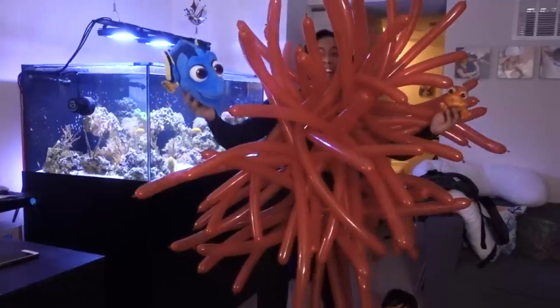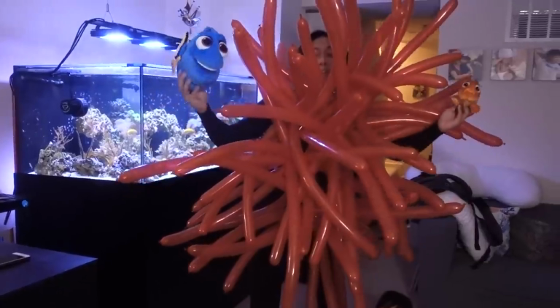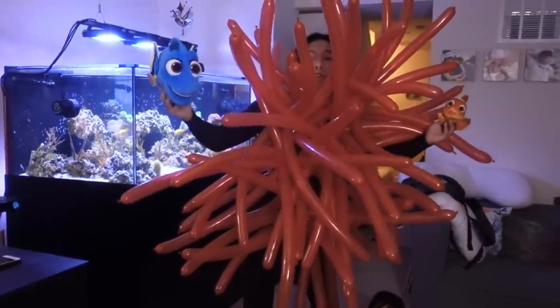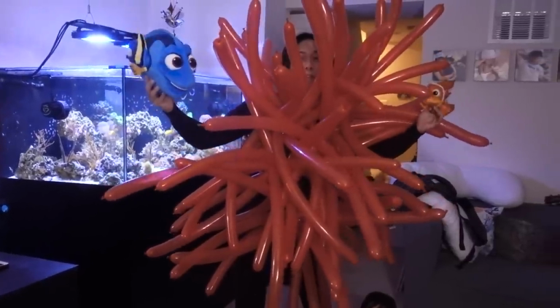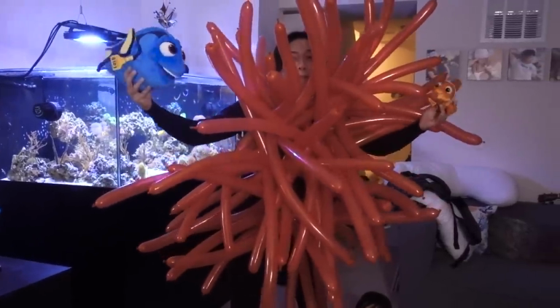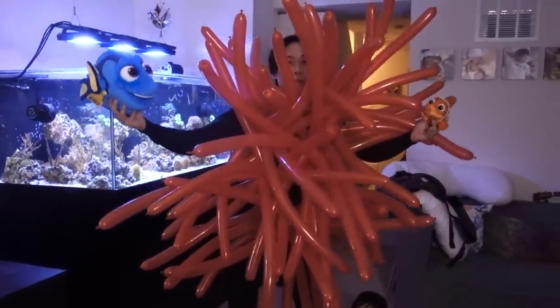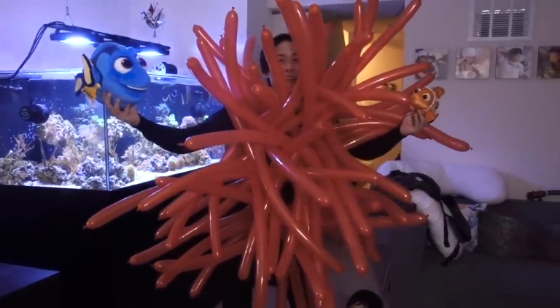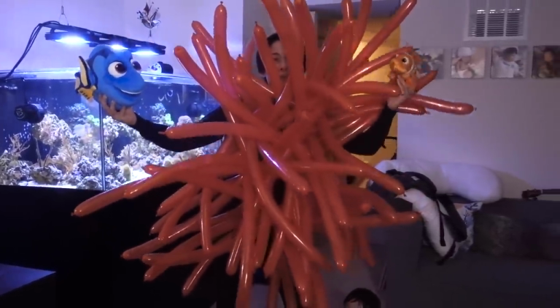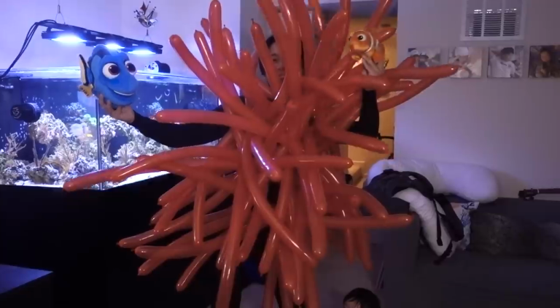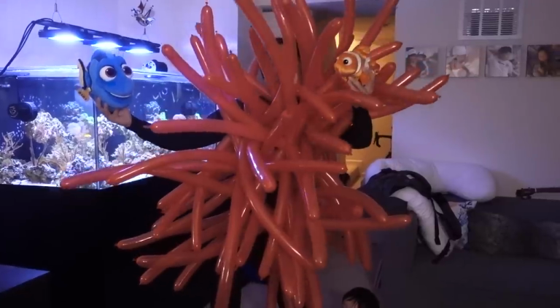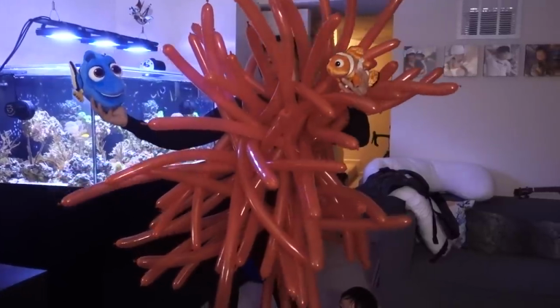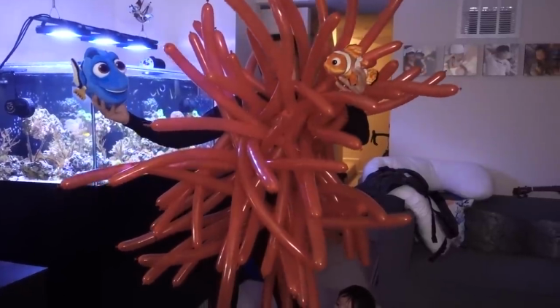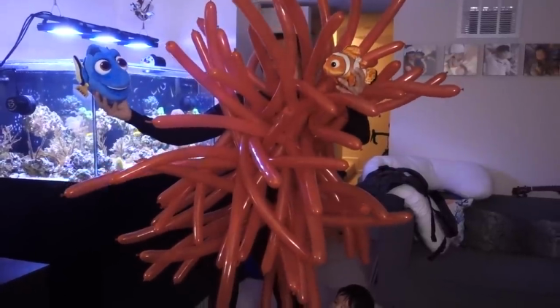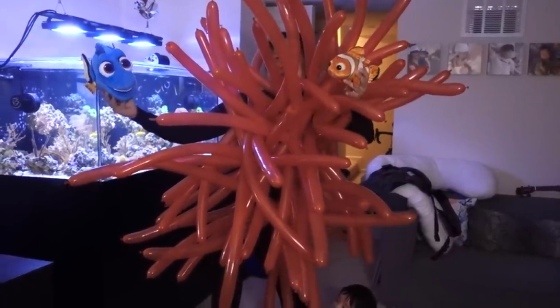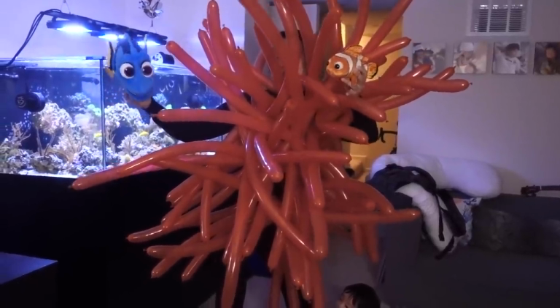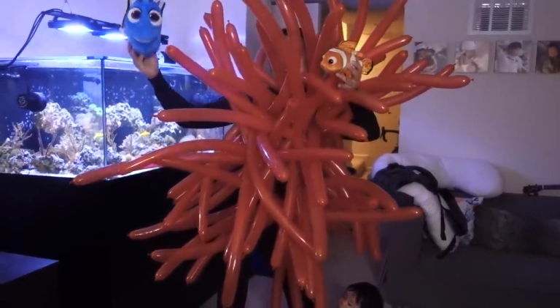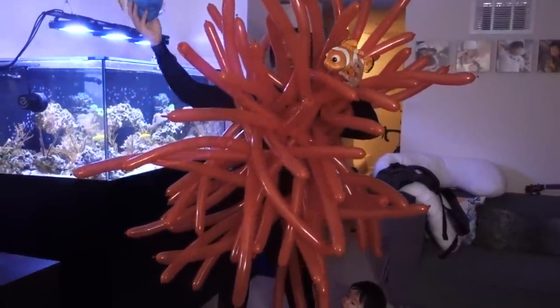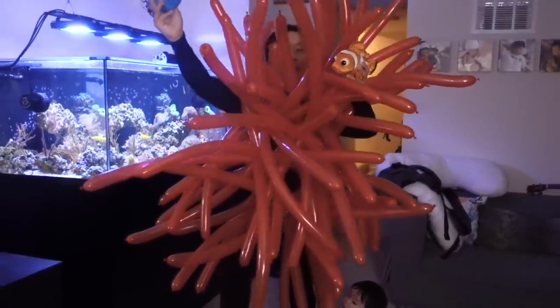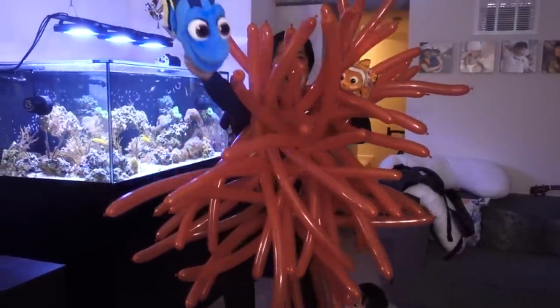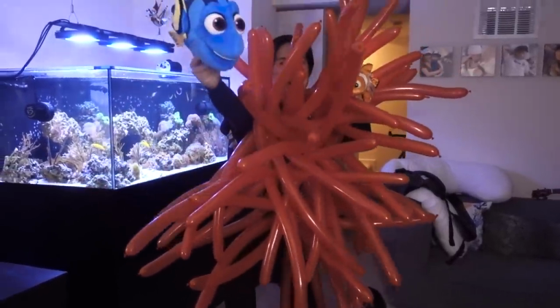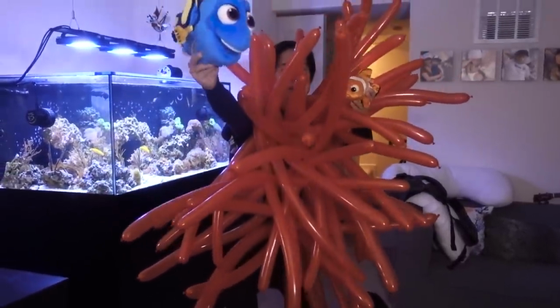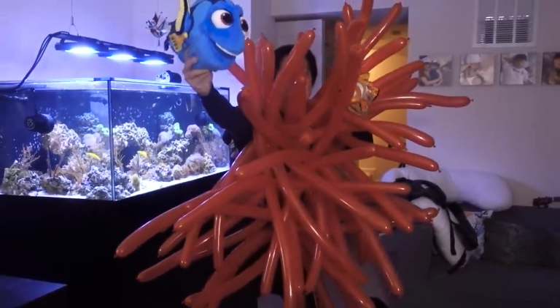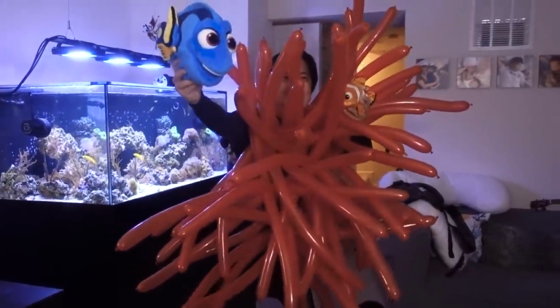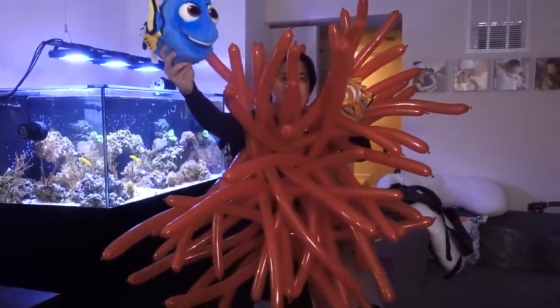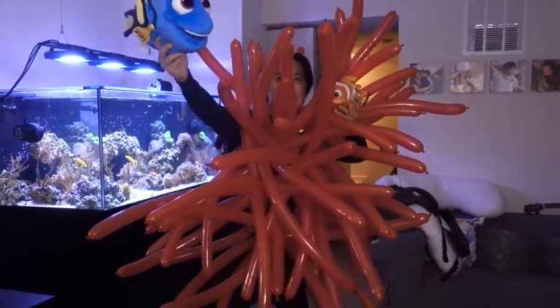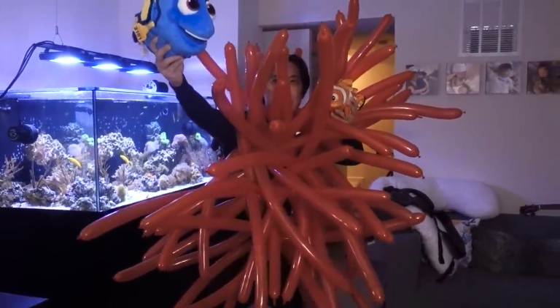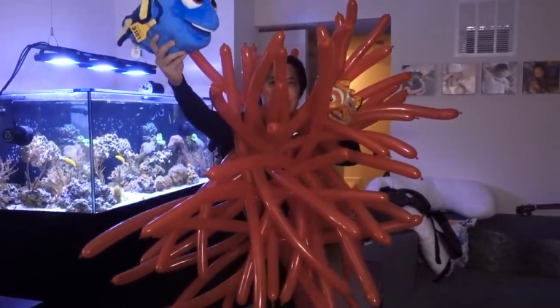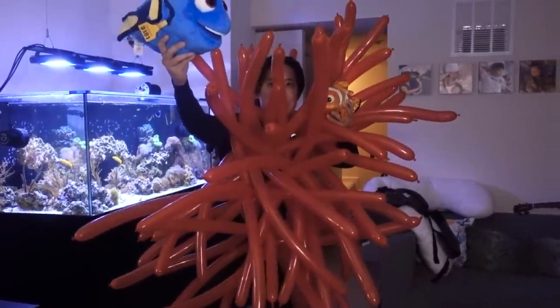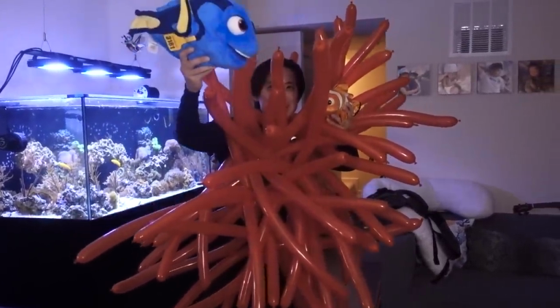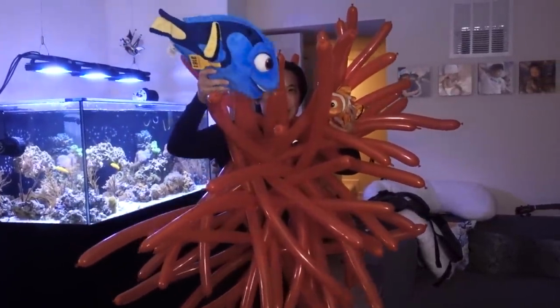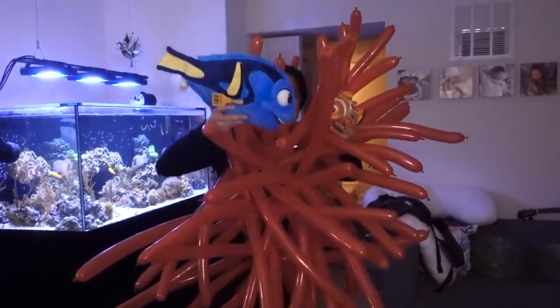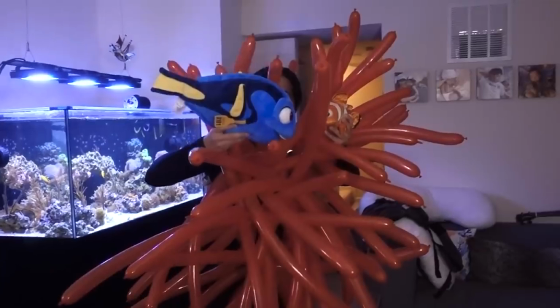And of course, if you have a bubble tip anemone, we have to have a clownfish, and then we have to have a hippo tang. But of course, a hippo tang is not going to come in here.